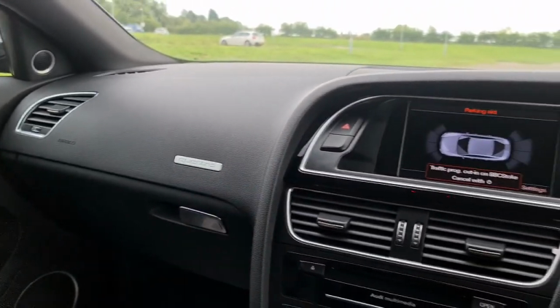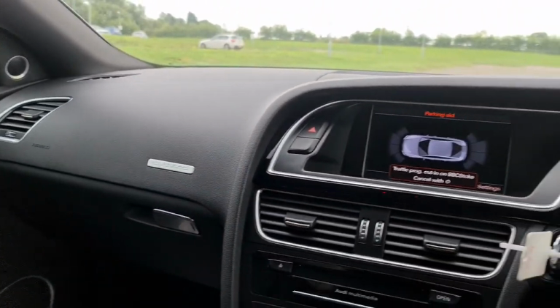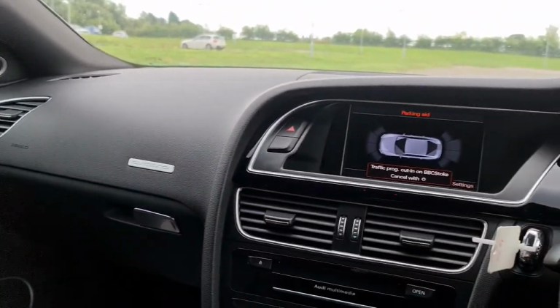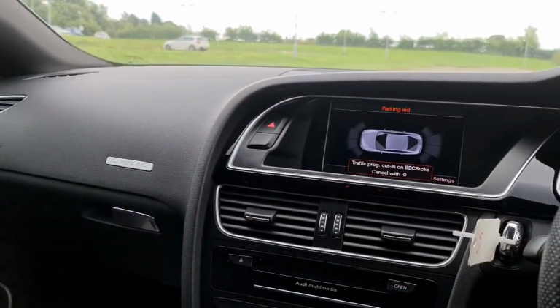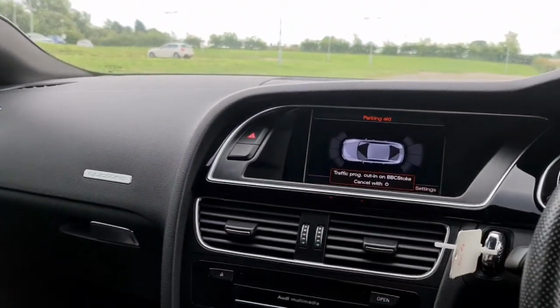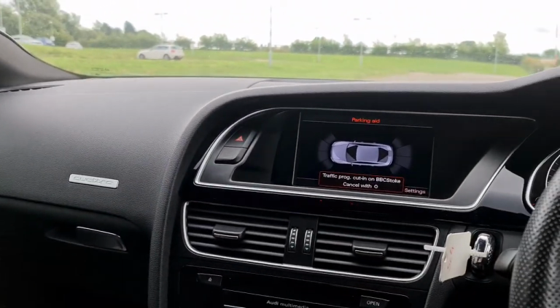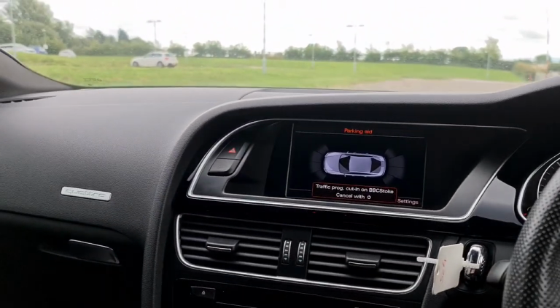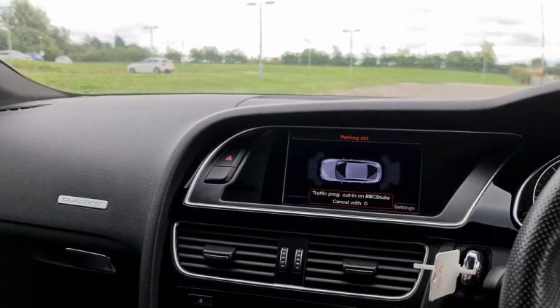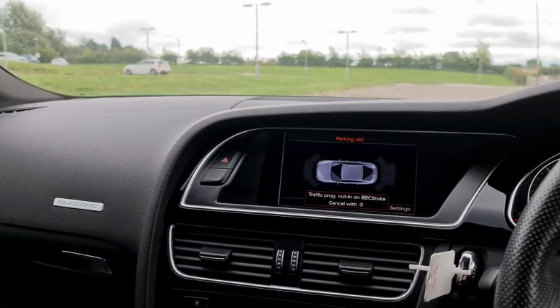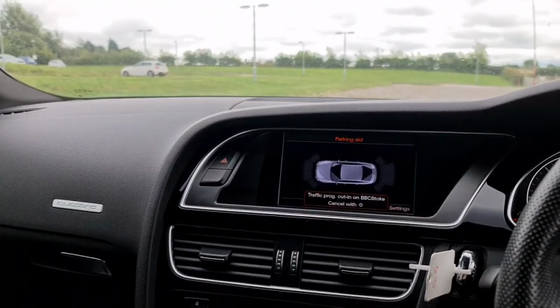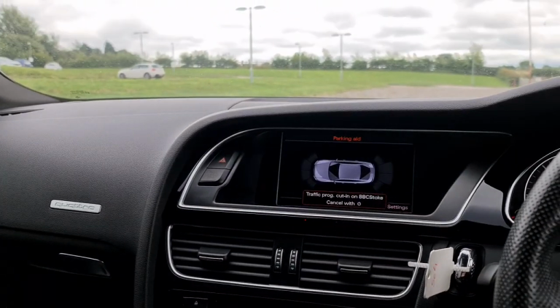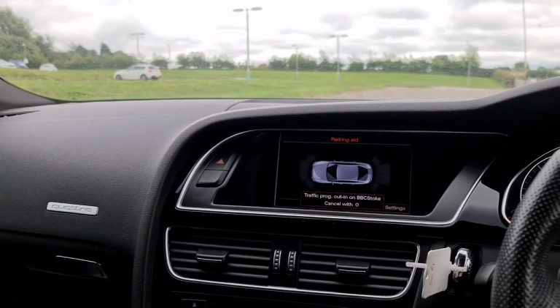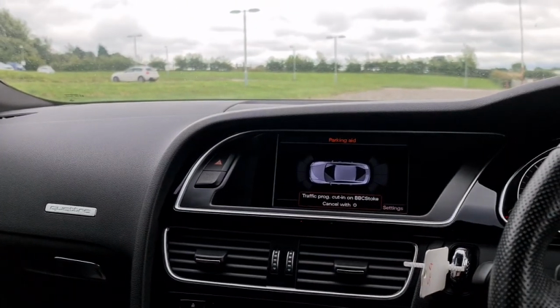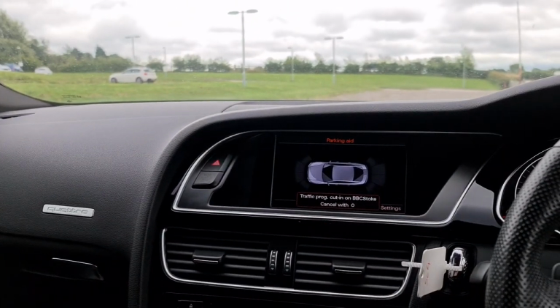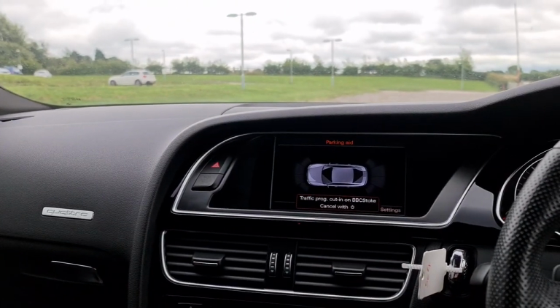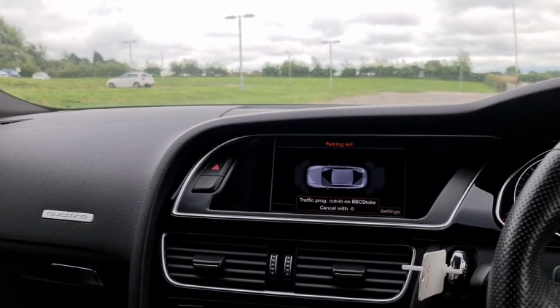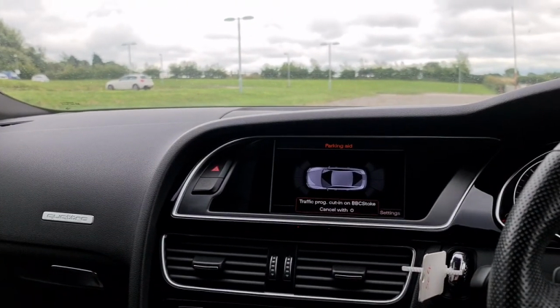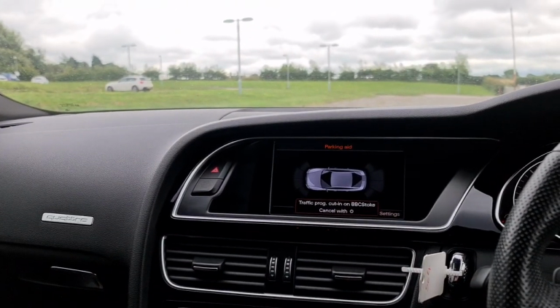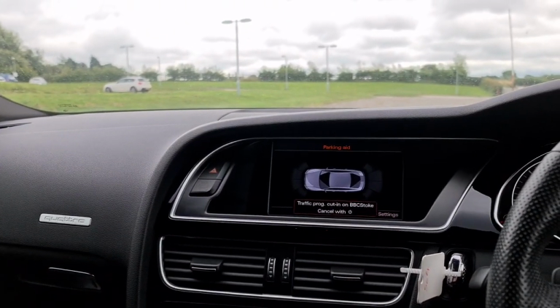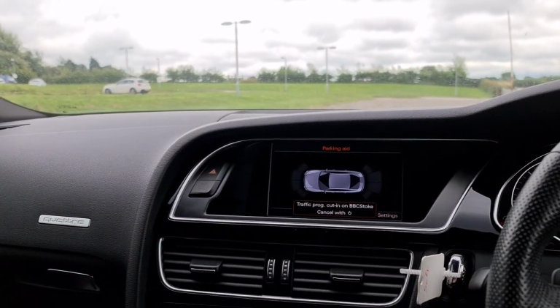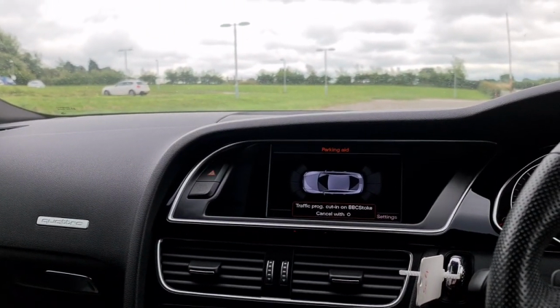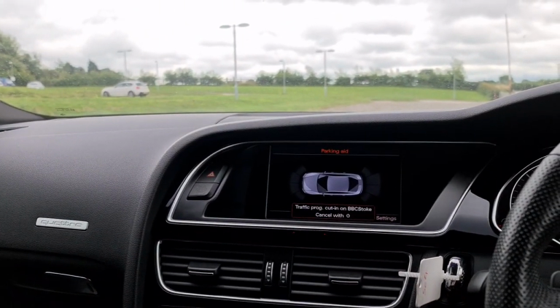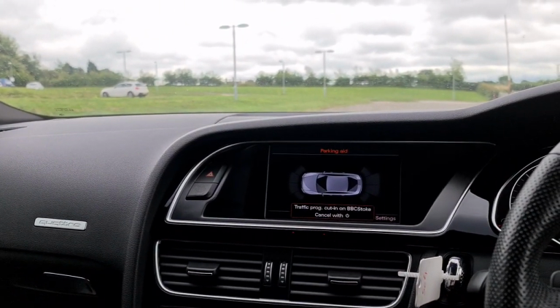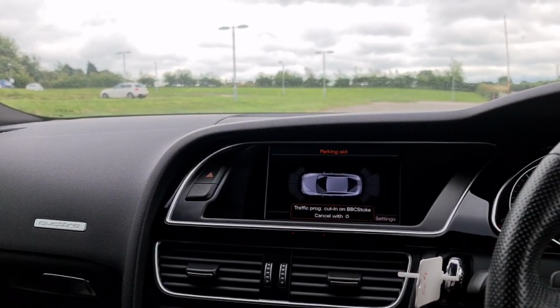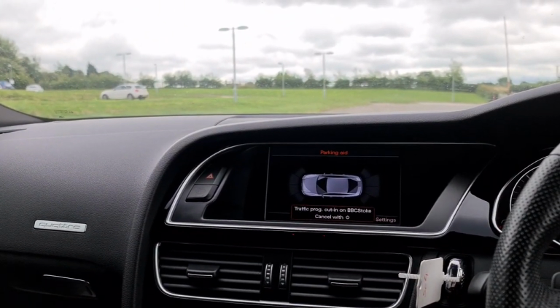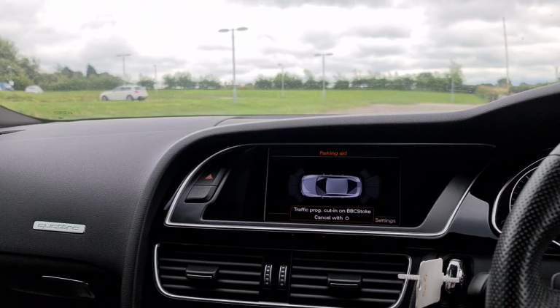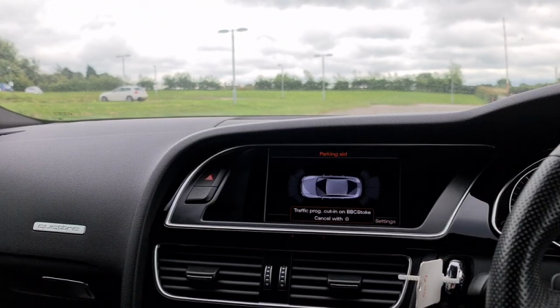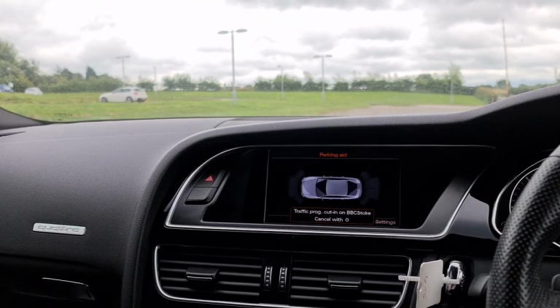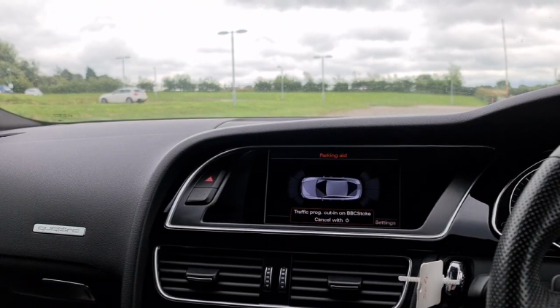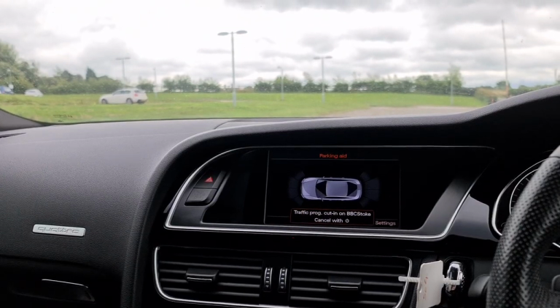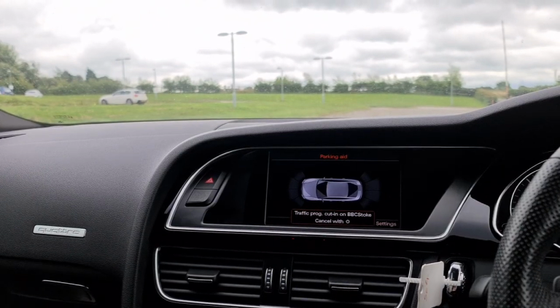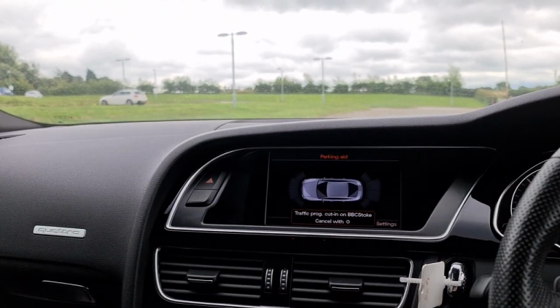It's ready to drive away today with free next day nationwide contactless delivery, competitive low-rate financing, a new service, new MOT, and it's HPI clear.